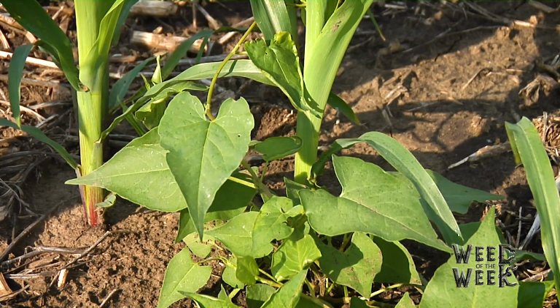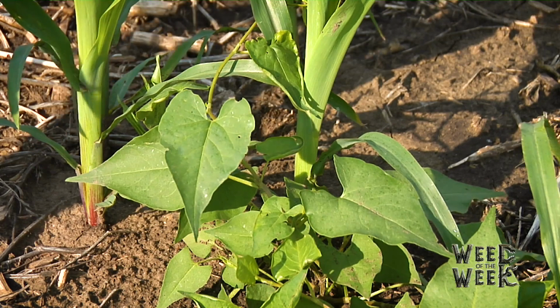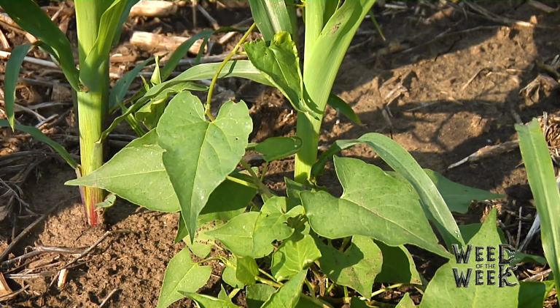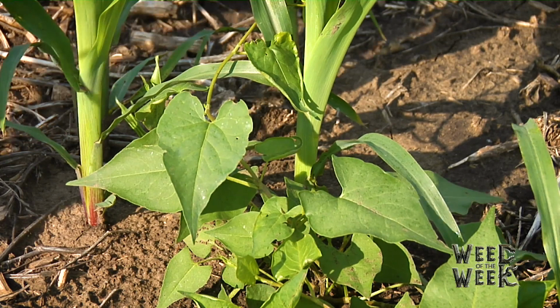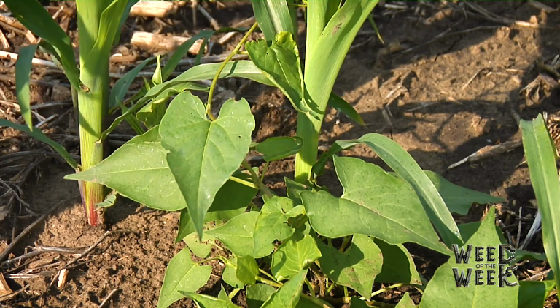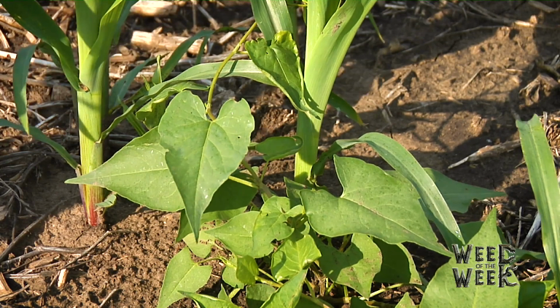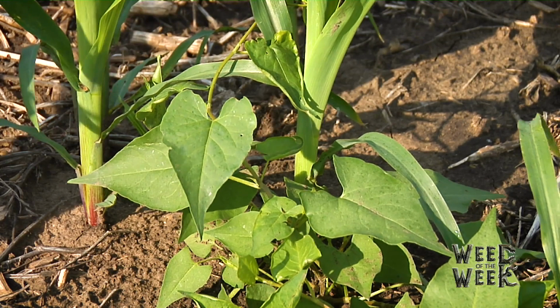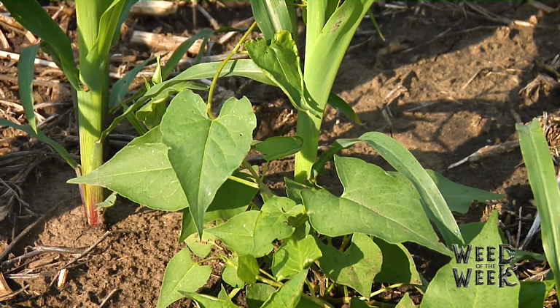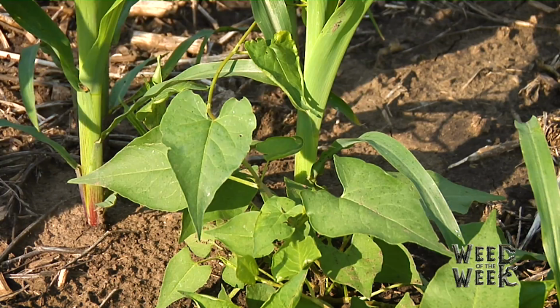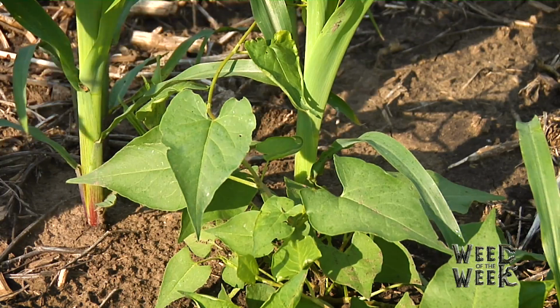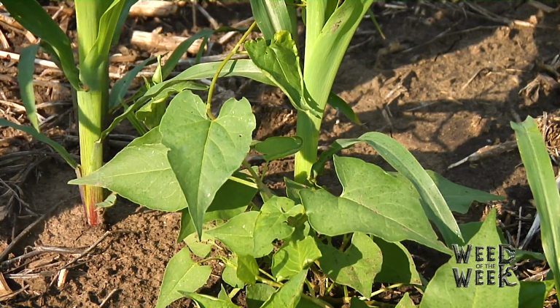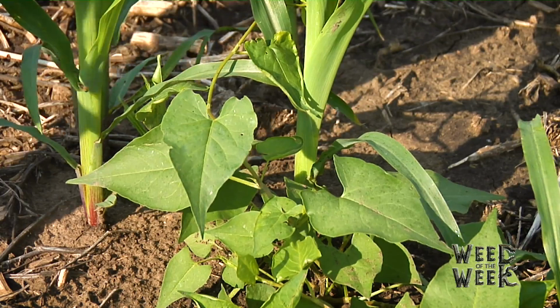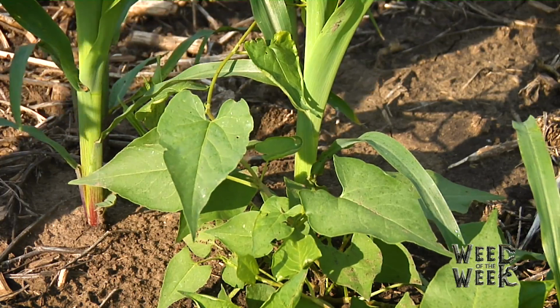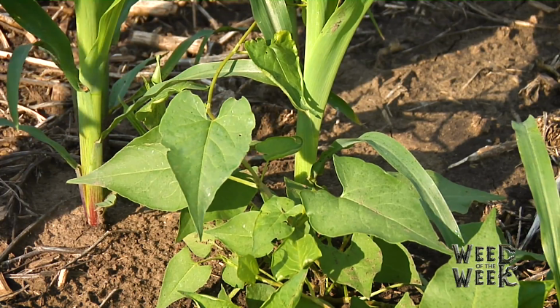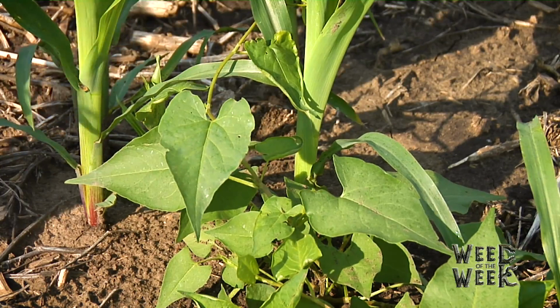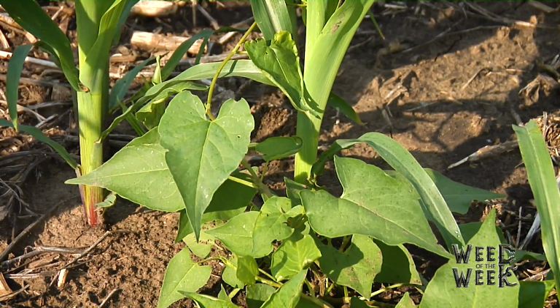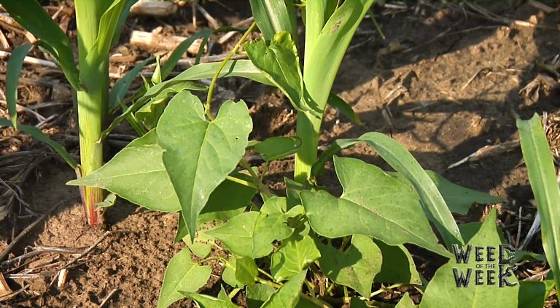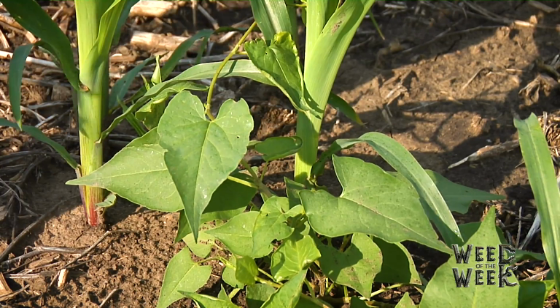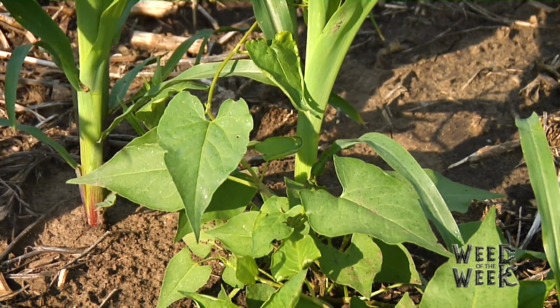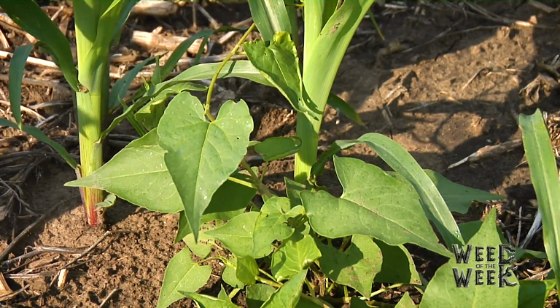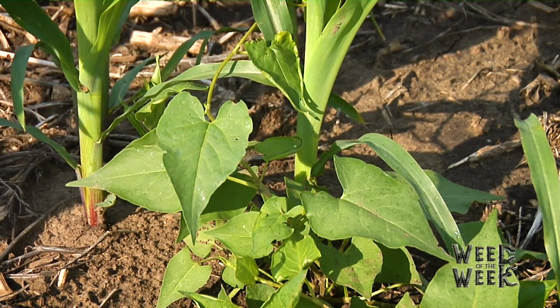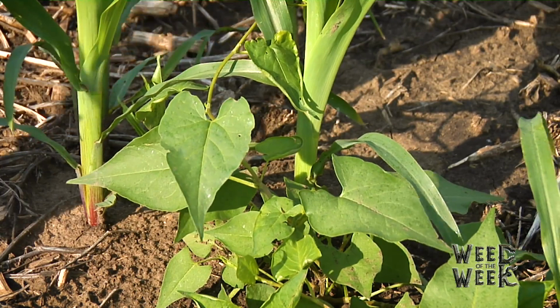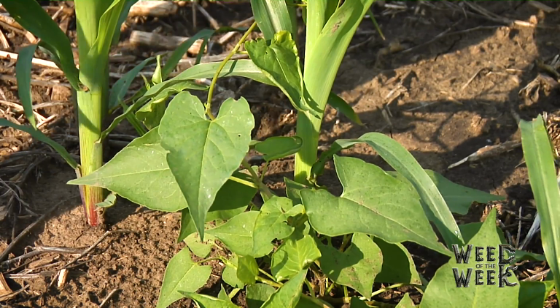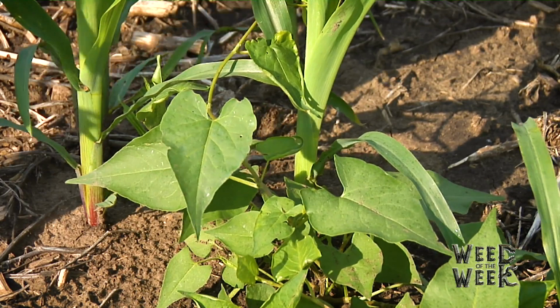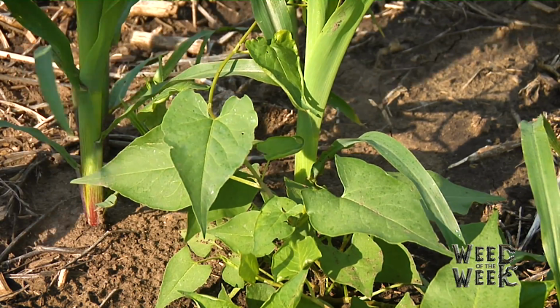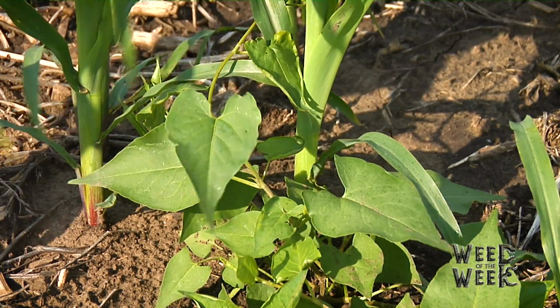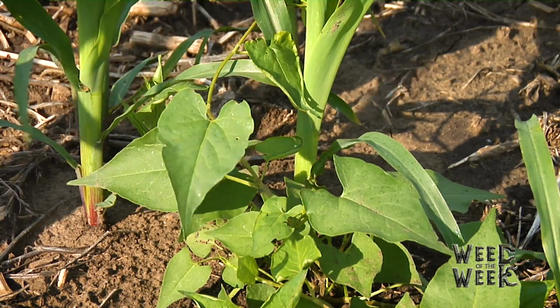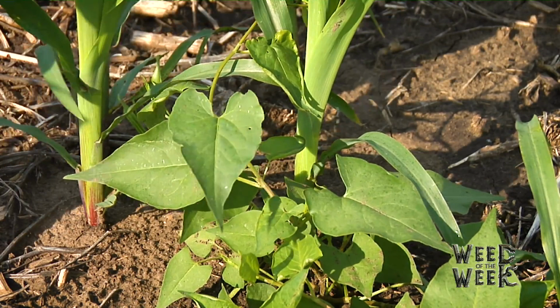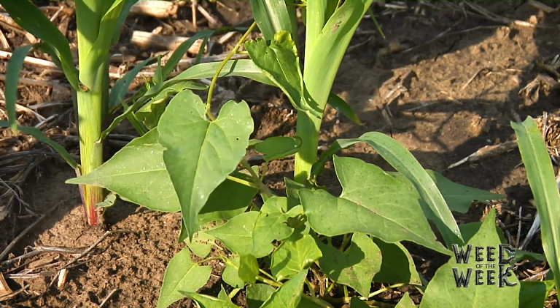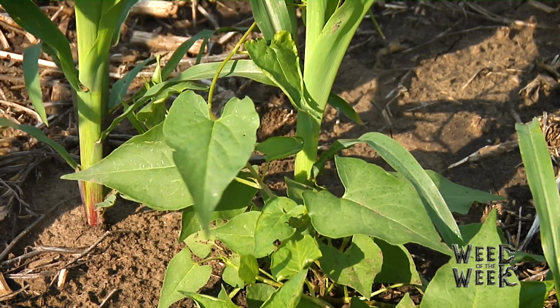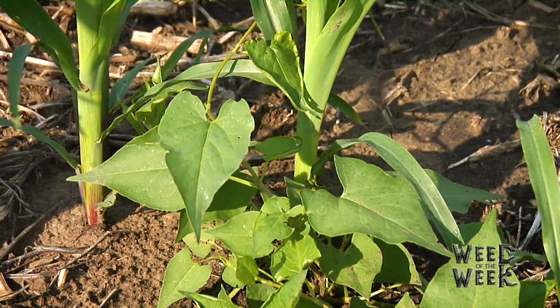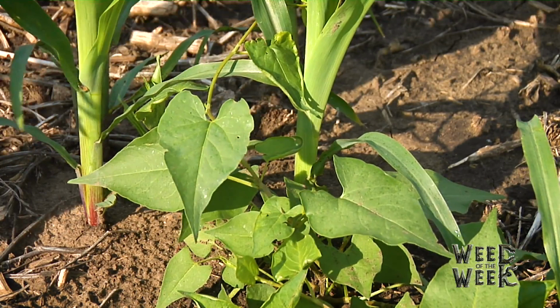When it comes to our Weed of the Week, we'll talk about exactly which products may work to control it, coming up later in the show.